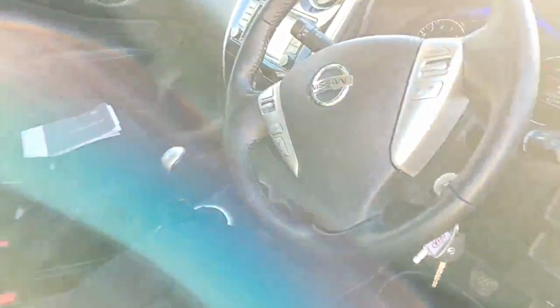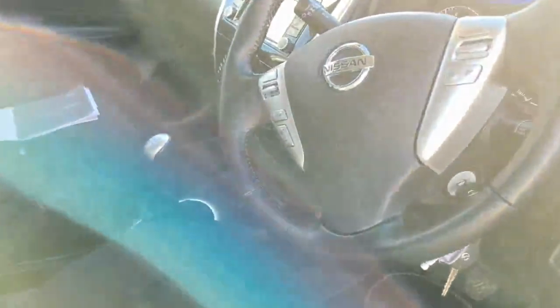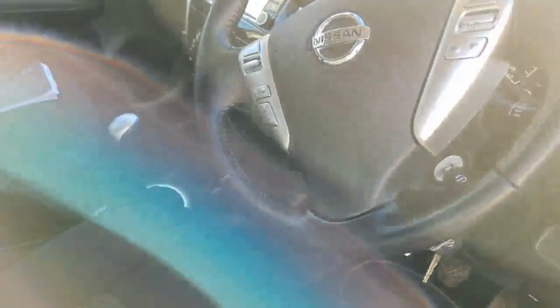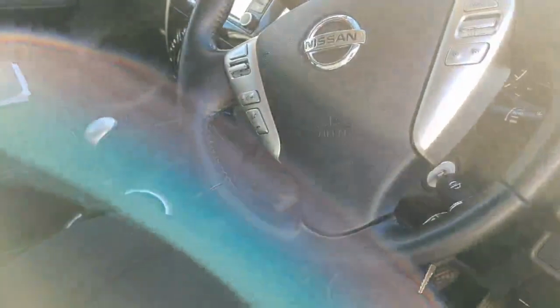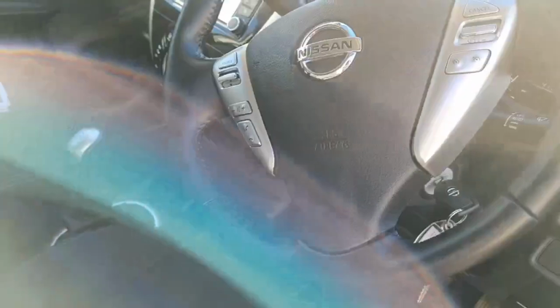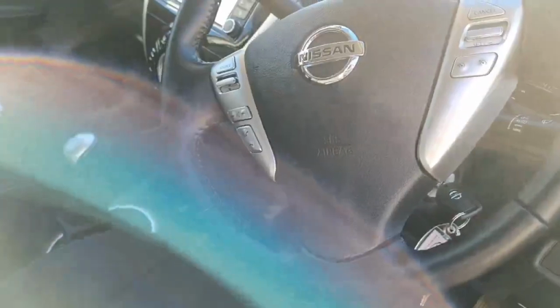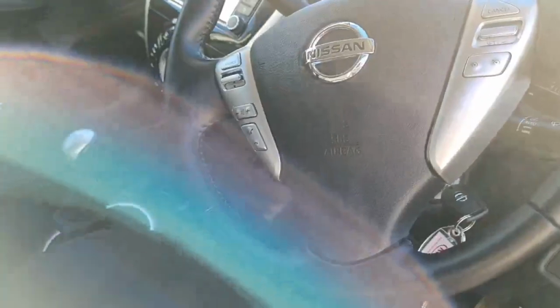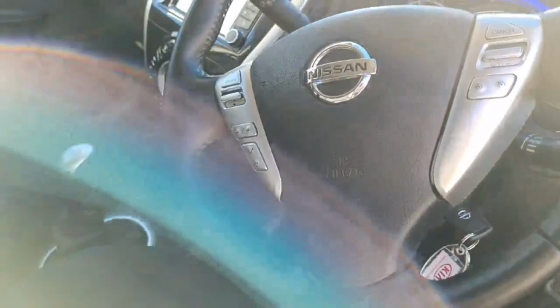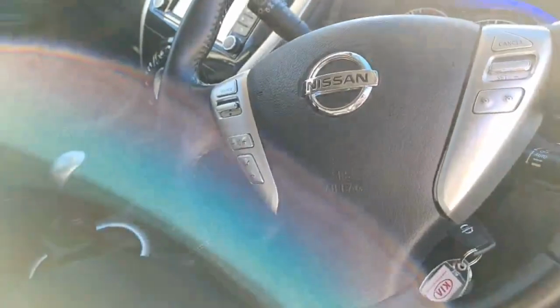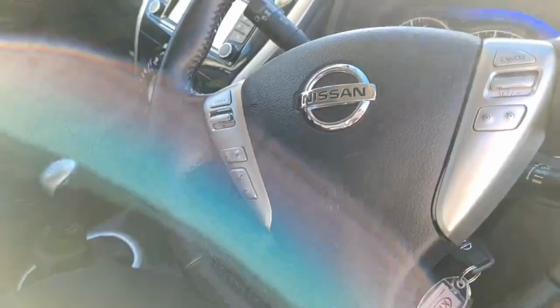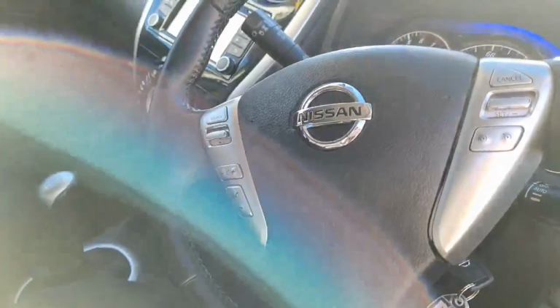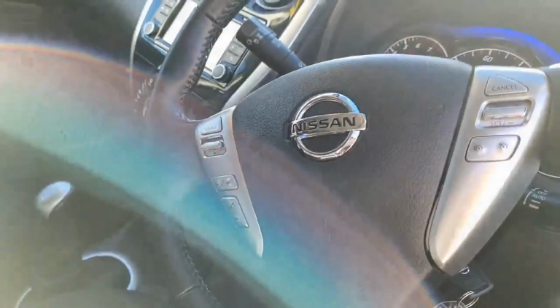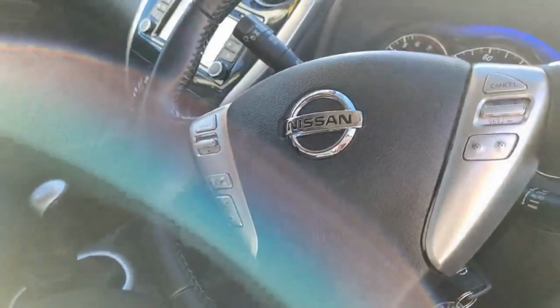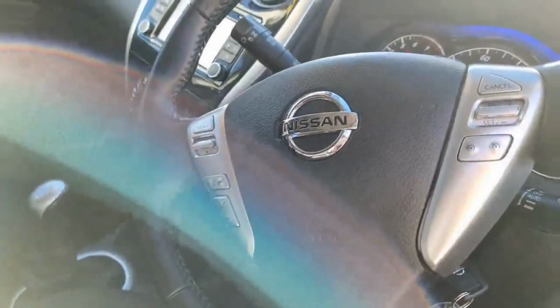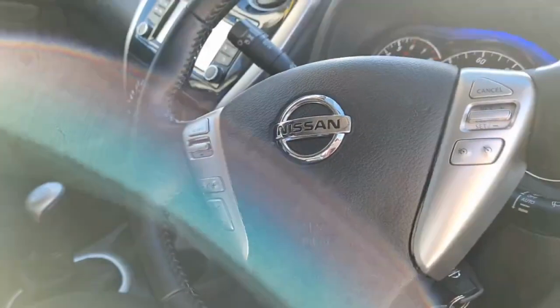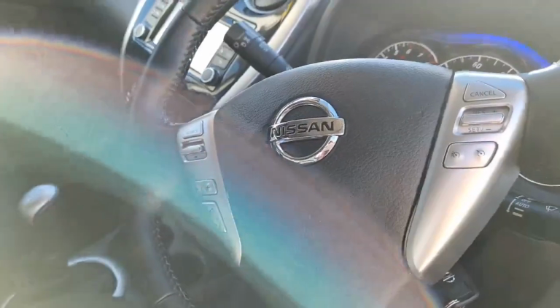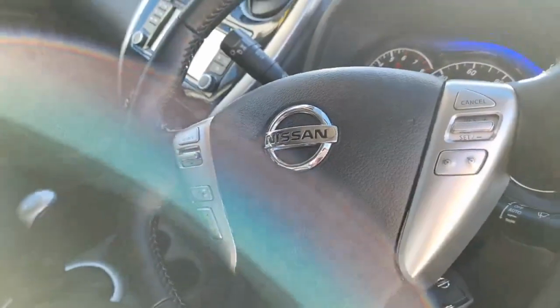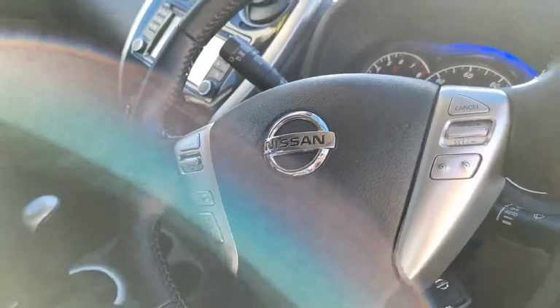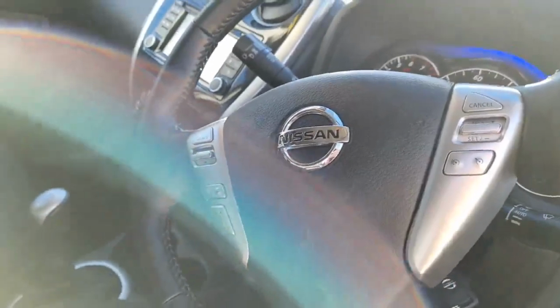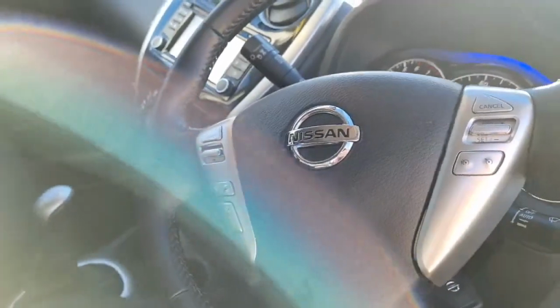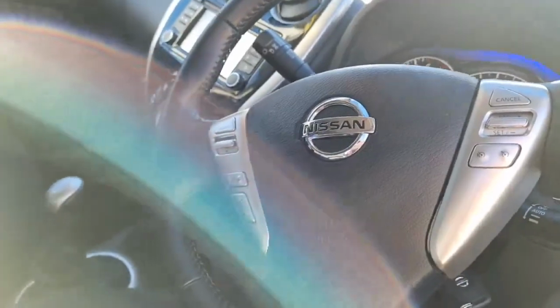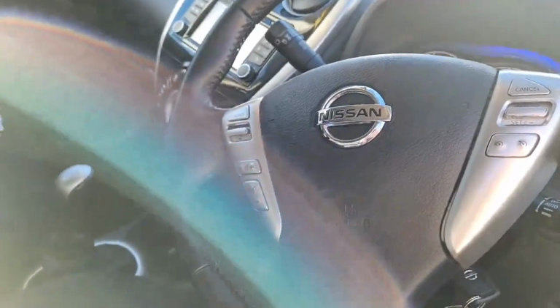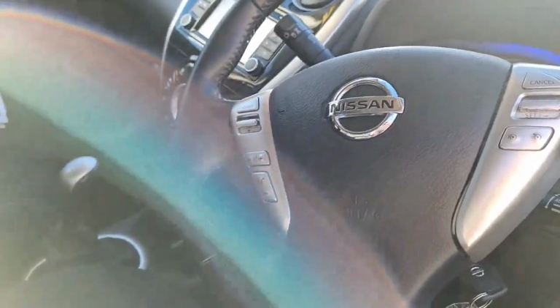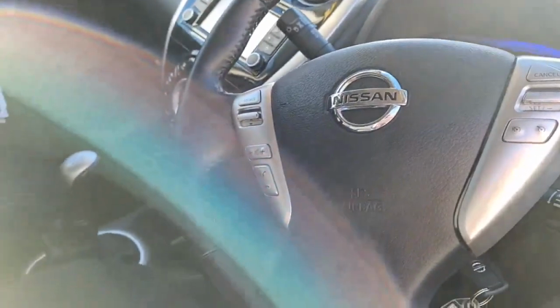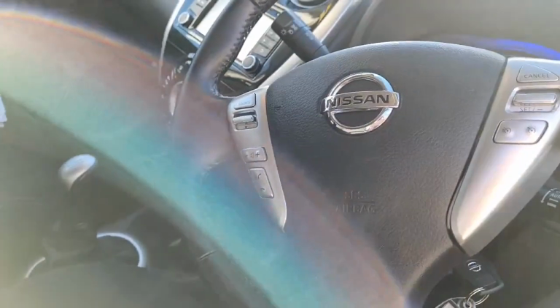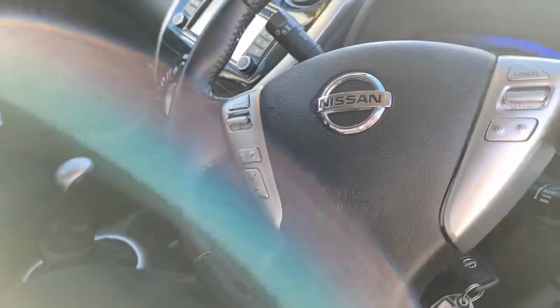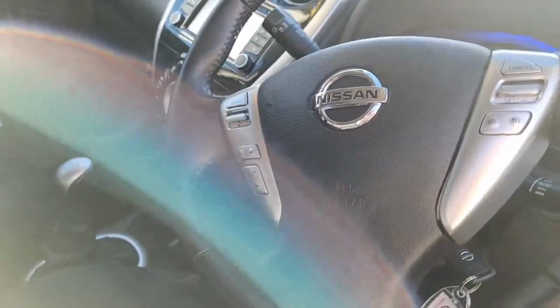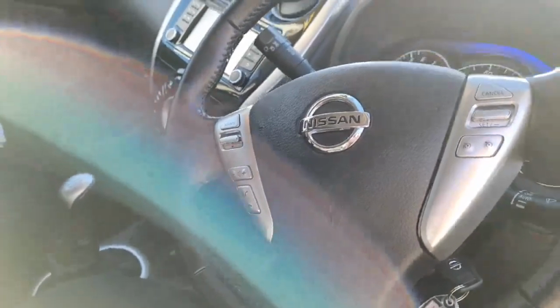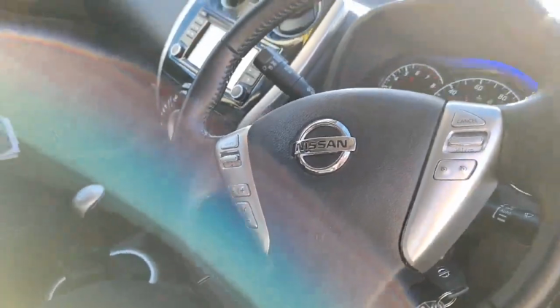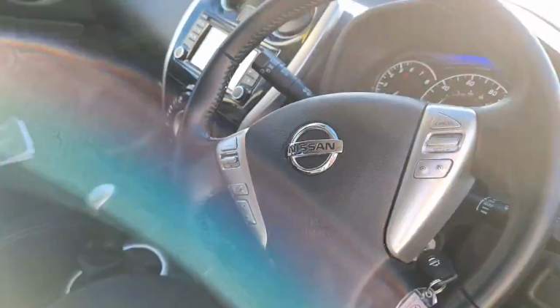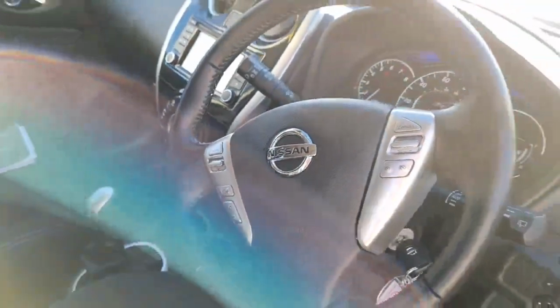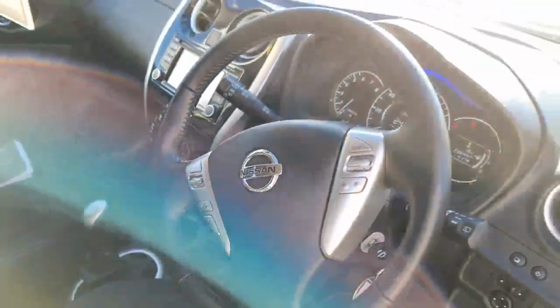Moving up to your steering wheel - you've got cruise control and a speed limiter on this vehicle, as well as your audio controls.